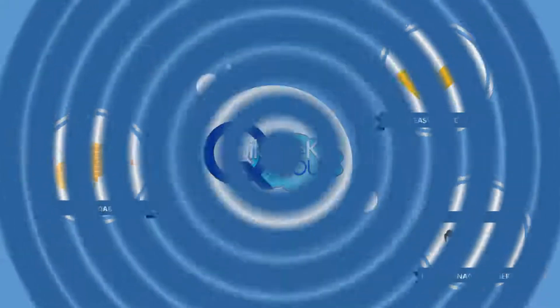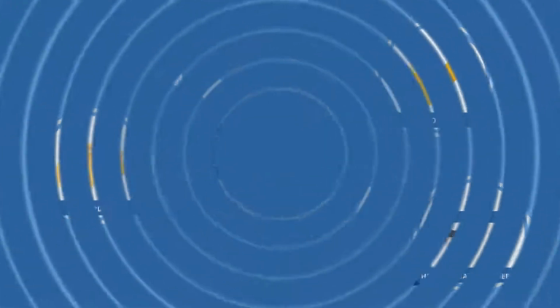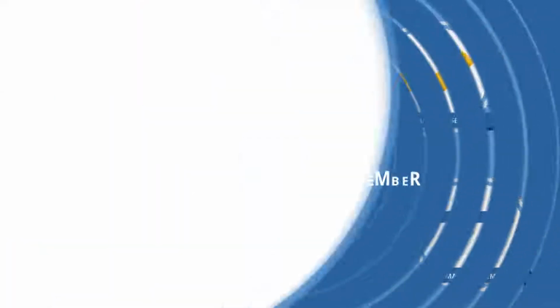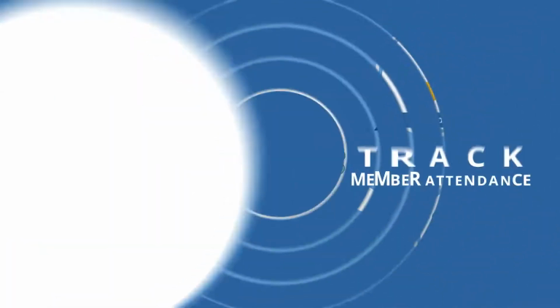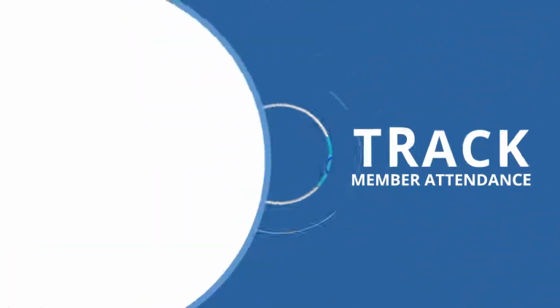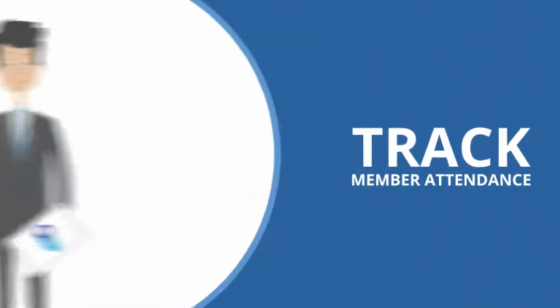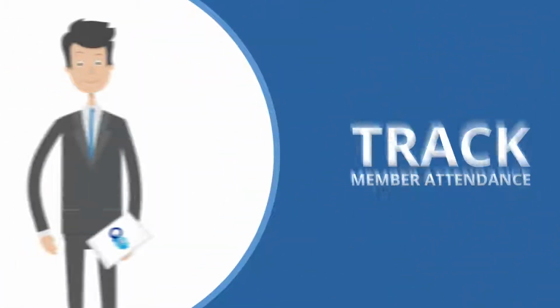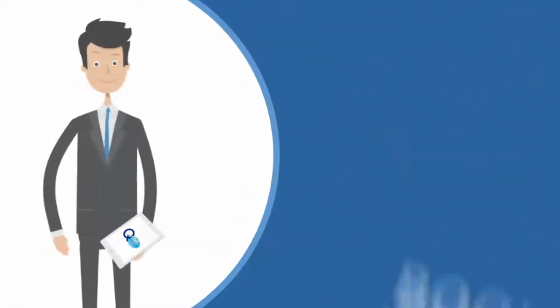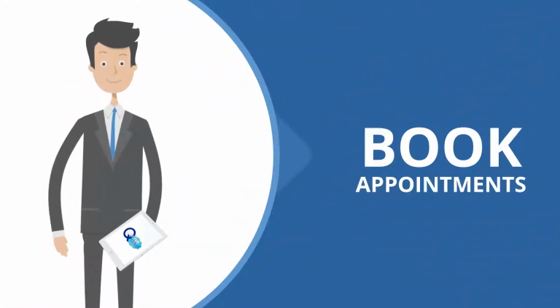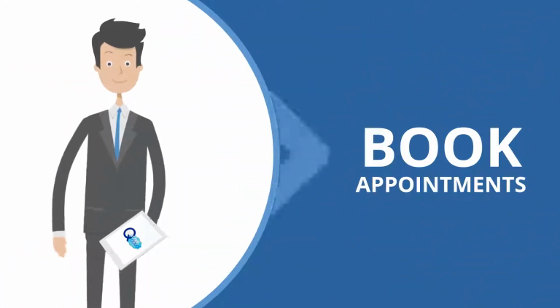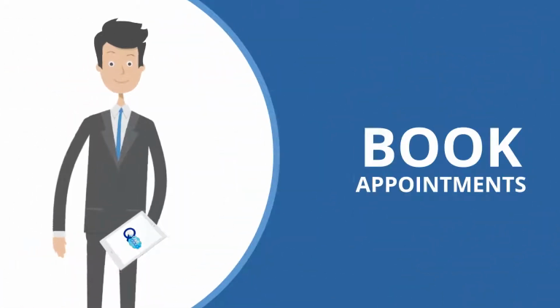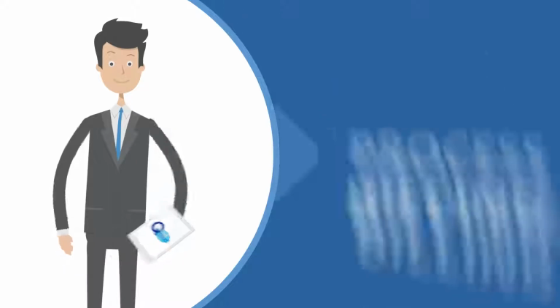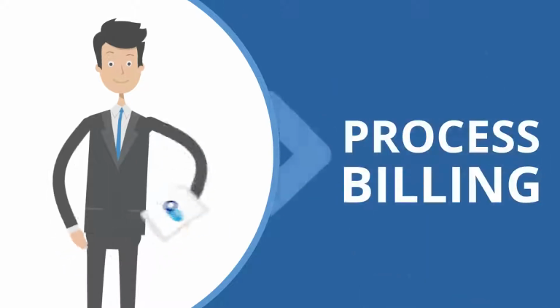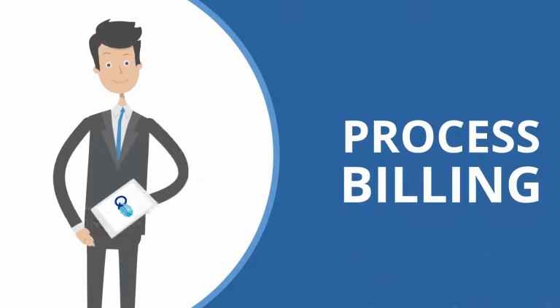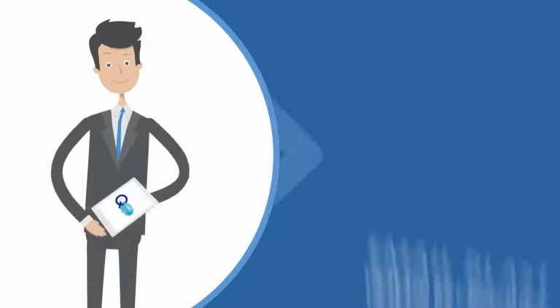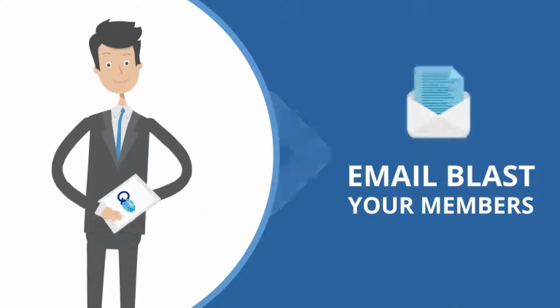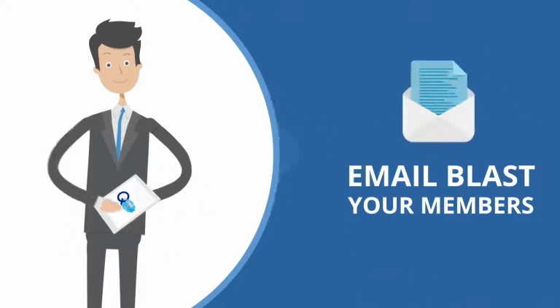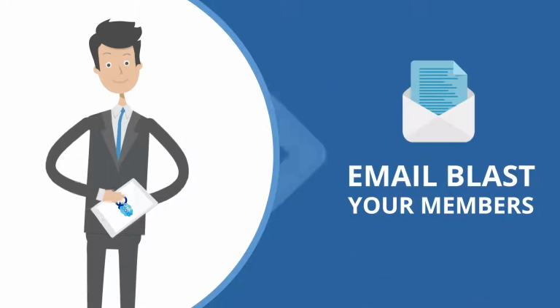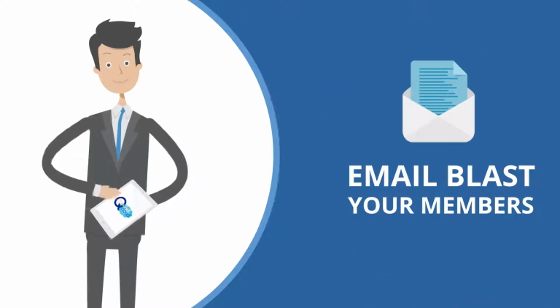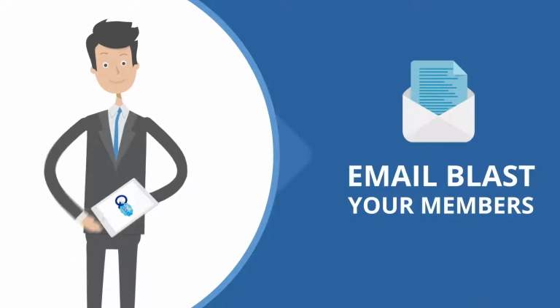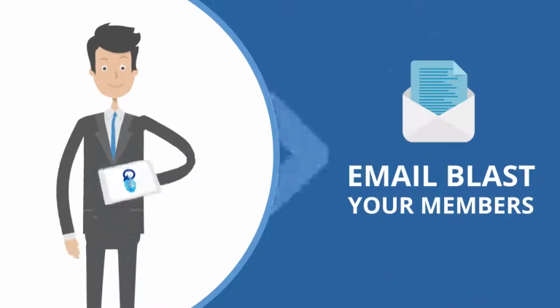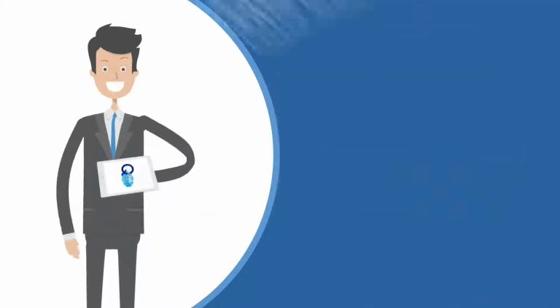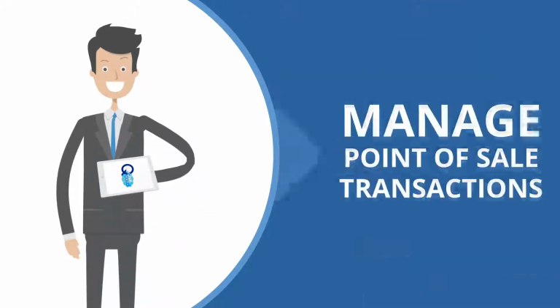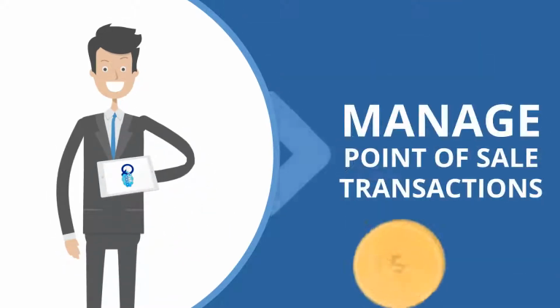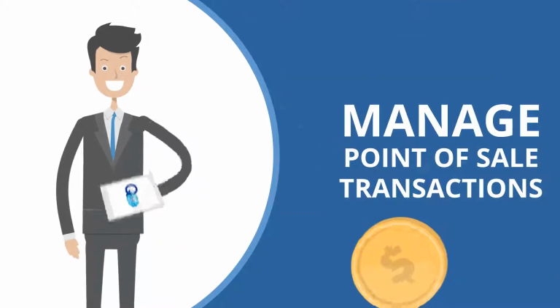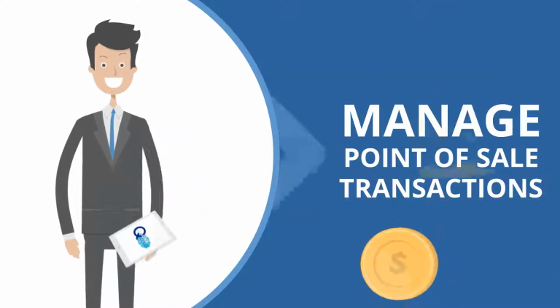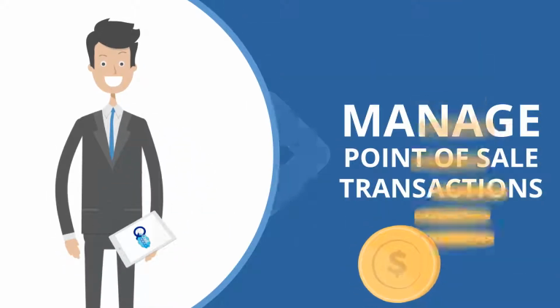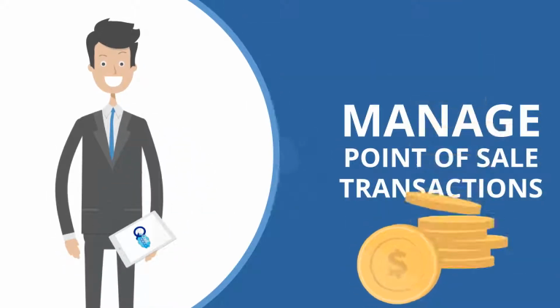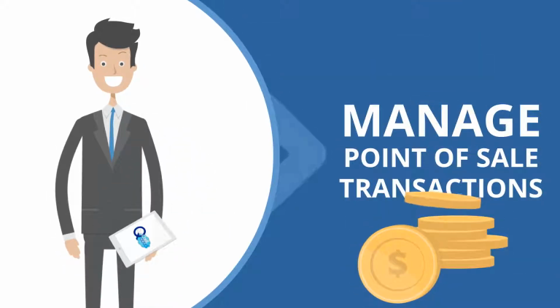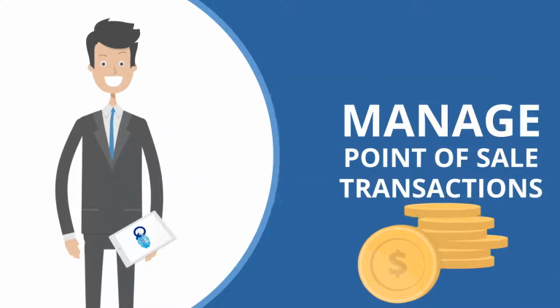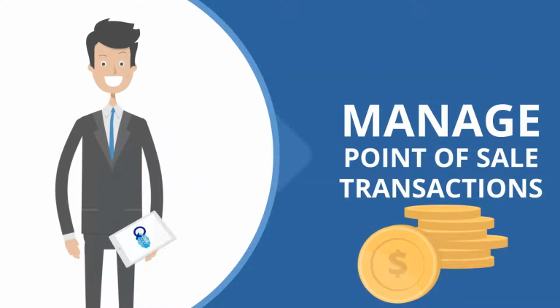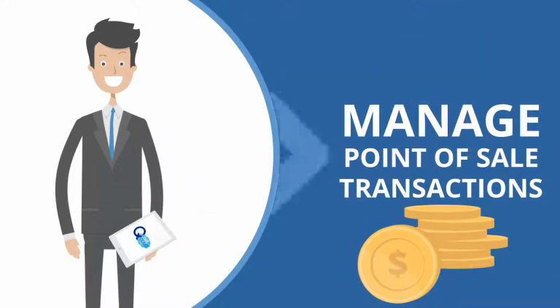Track member attendance, book appointments, process billing, email blast your members, and manage point-of-sale transactions for a low monthly fee.